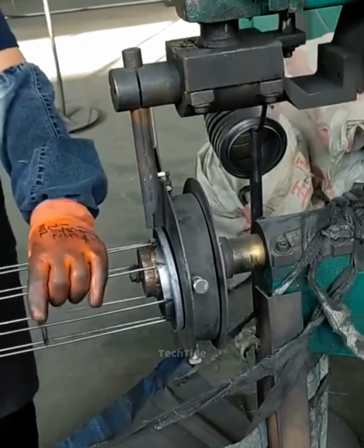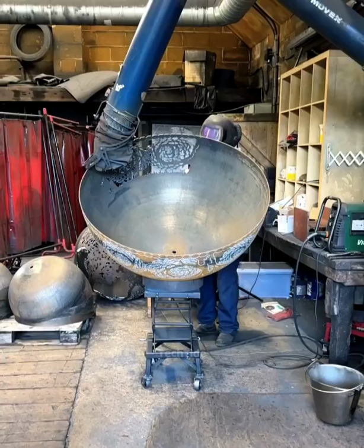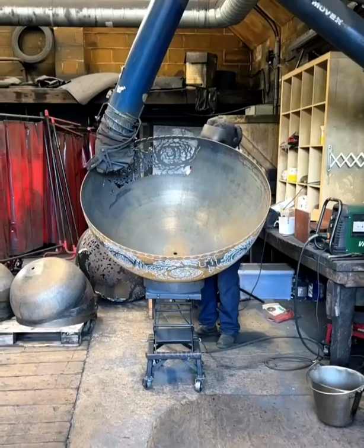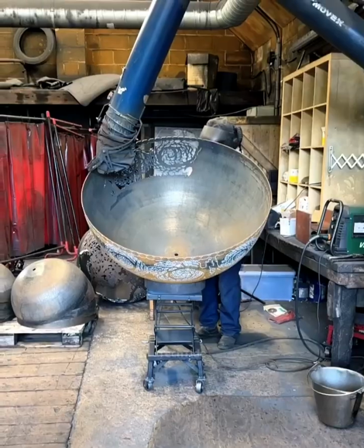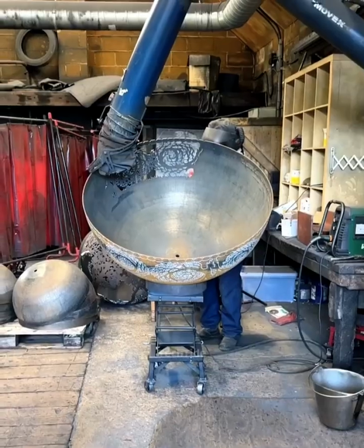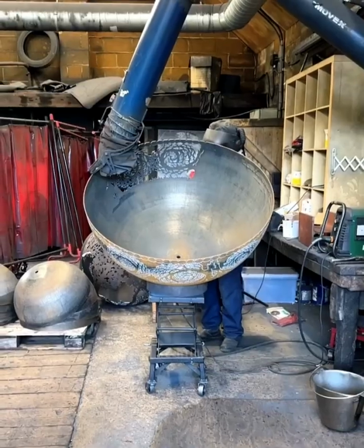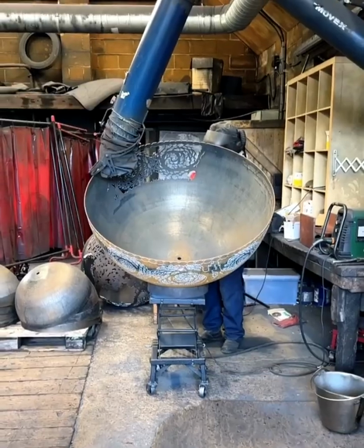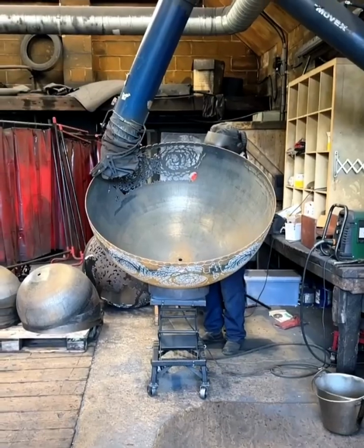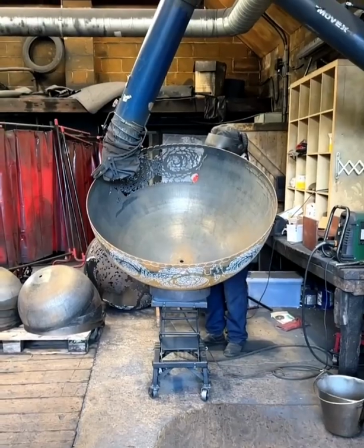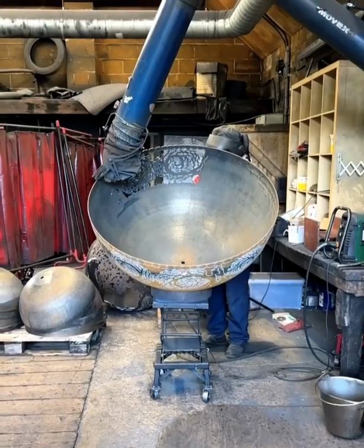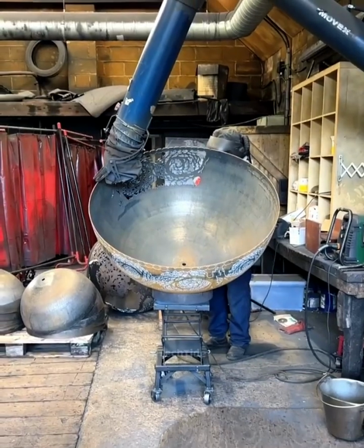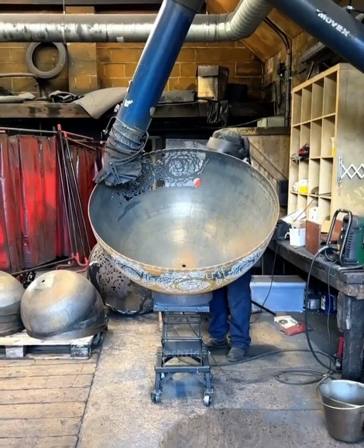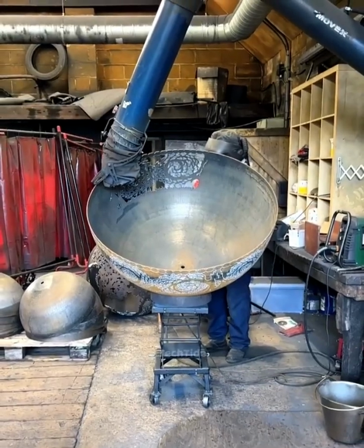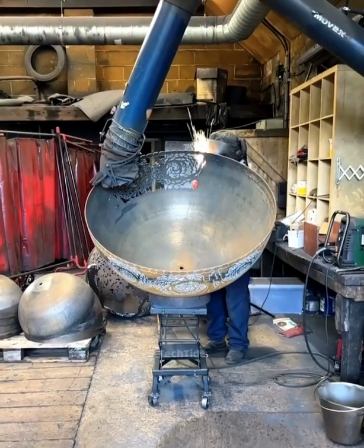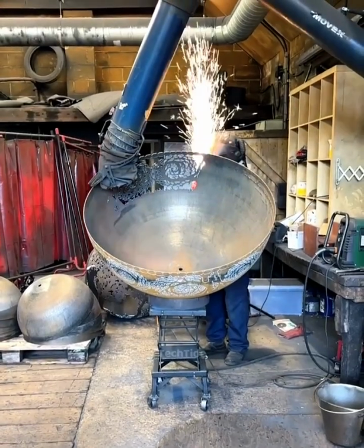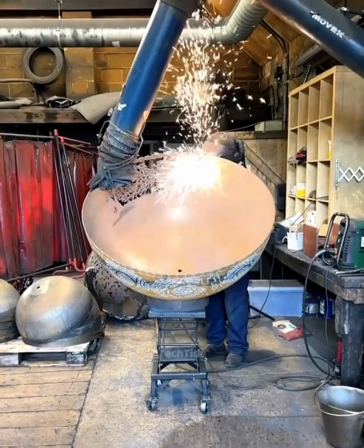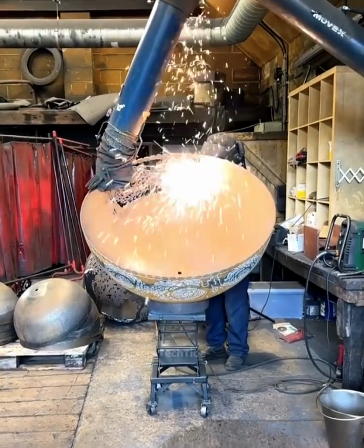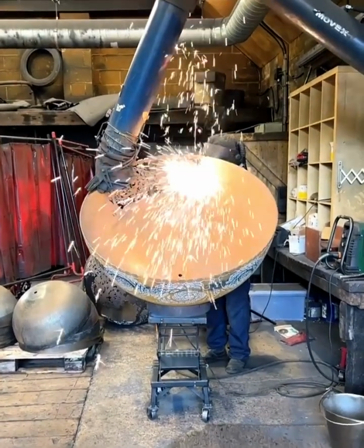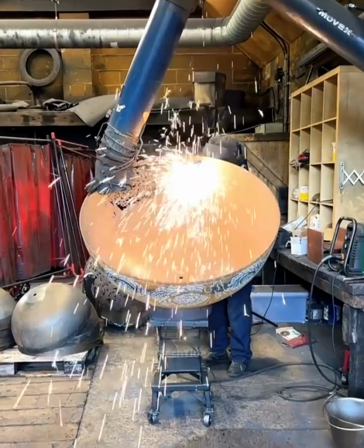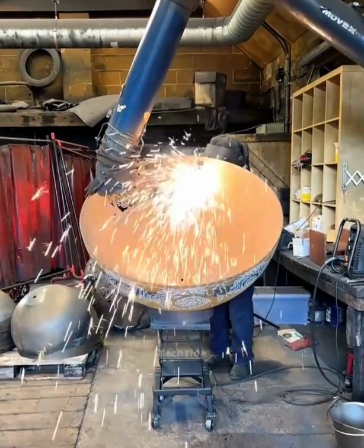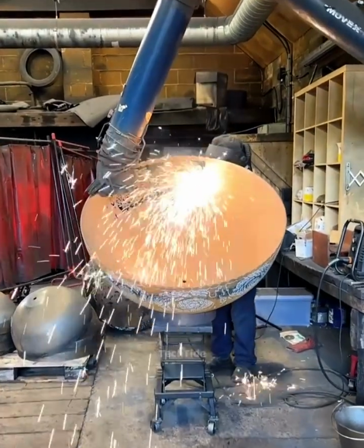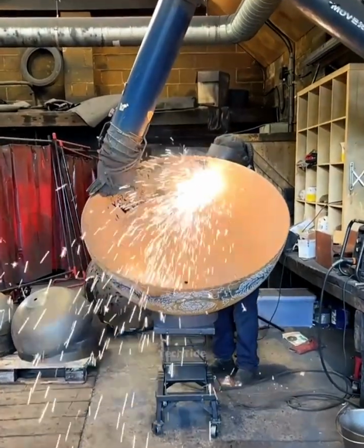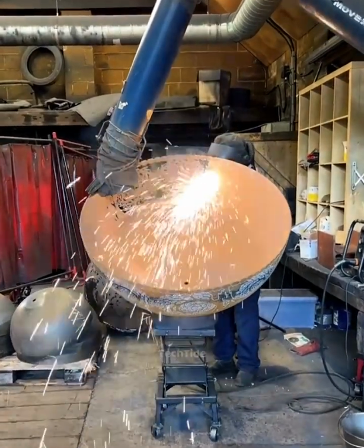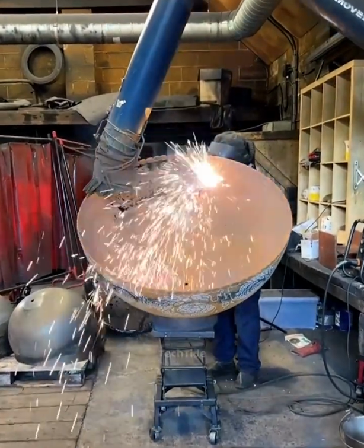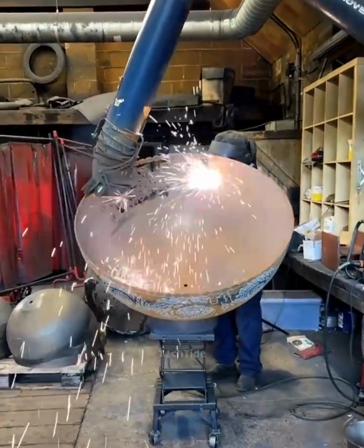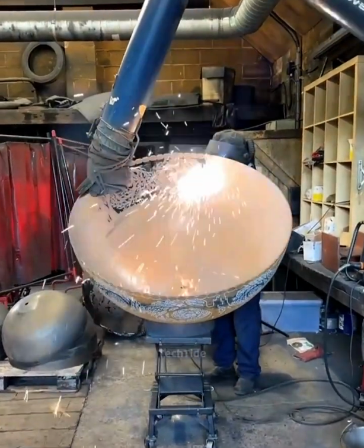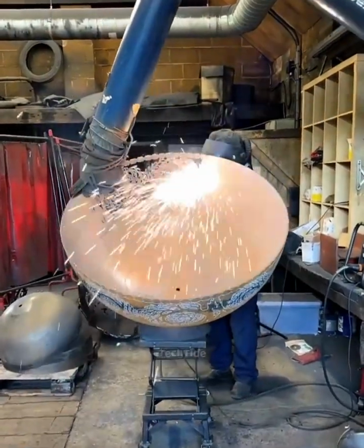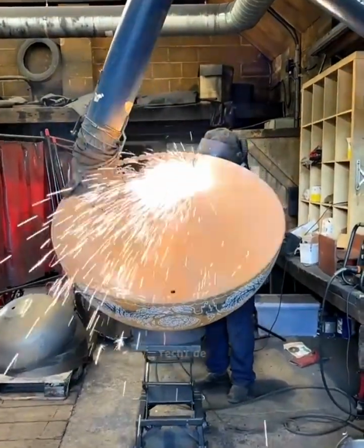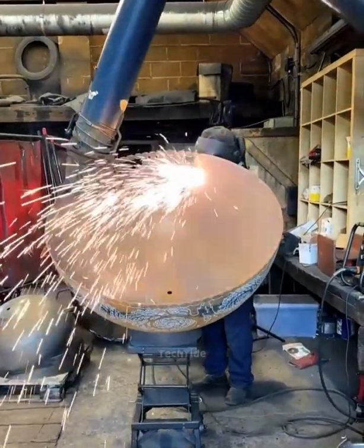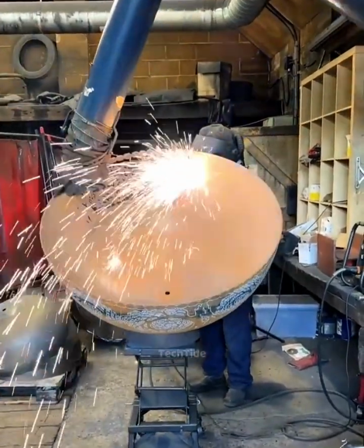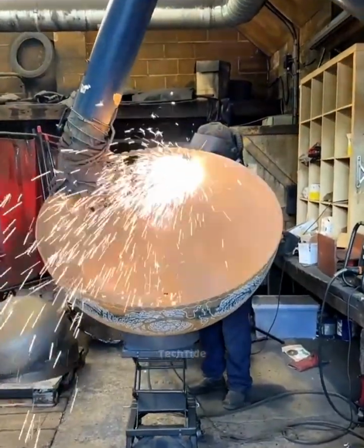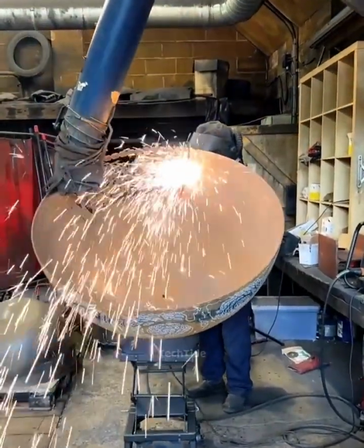CNC machines turn imagination into reality, making art come alive.